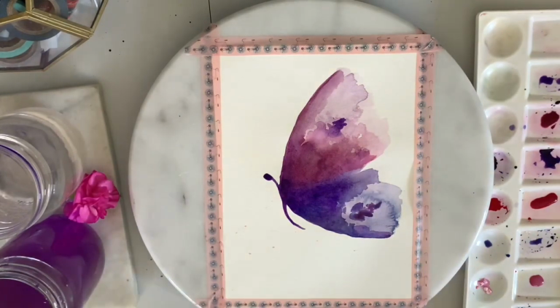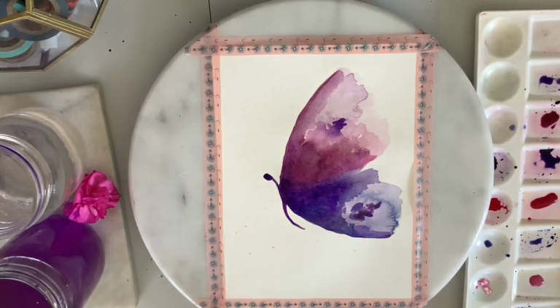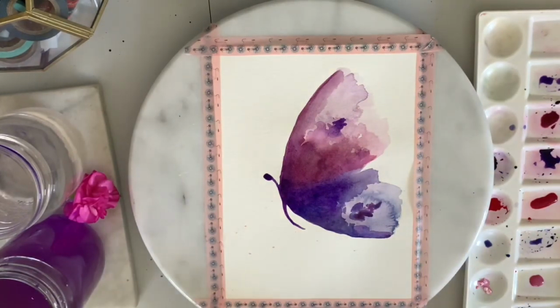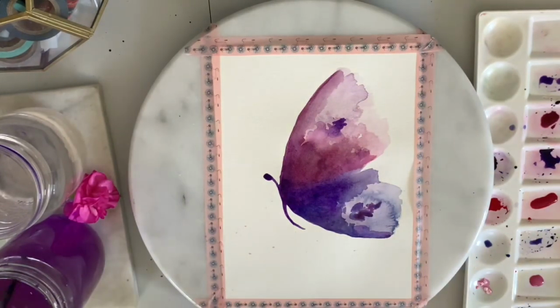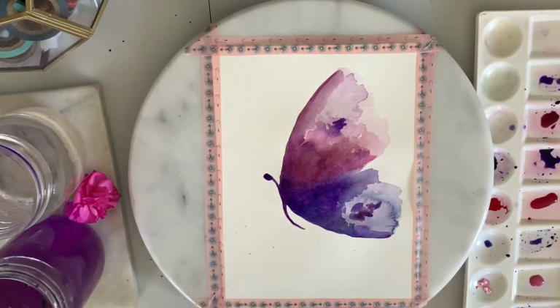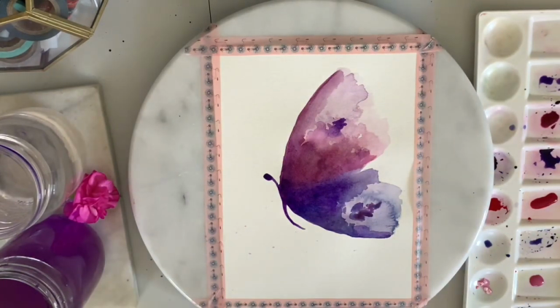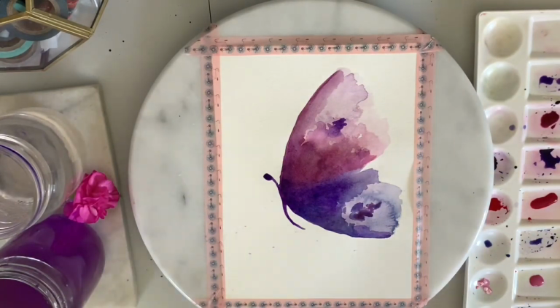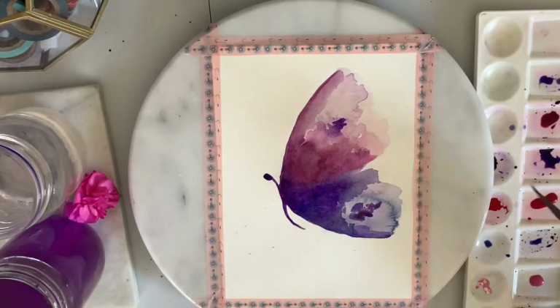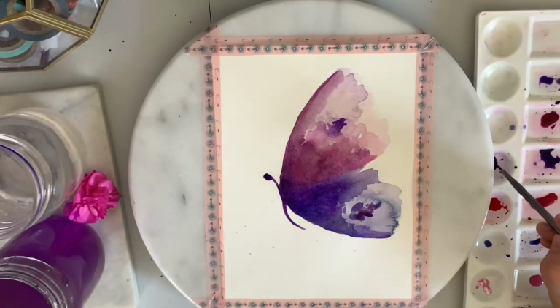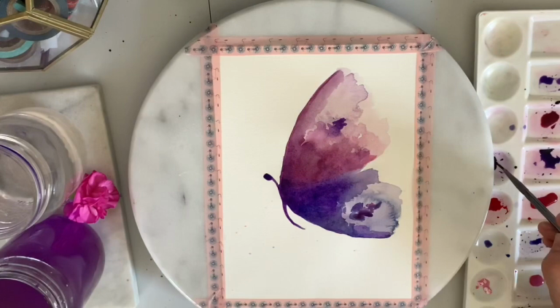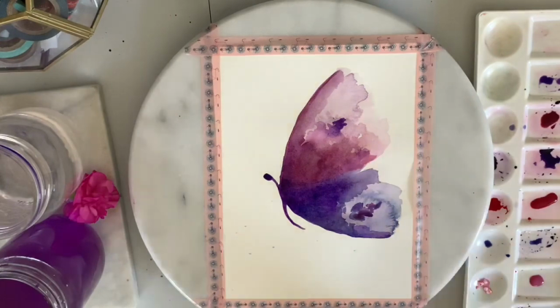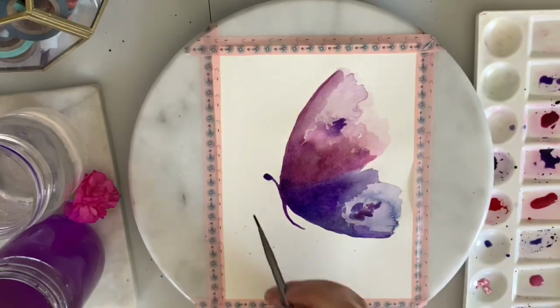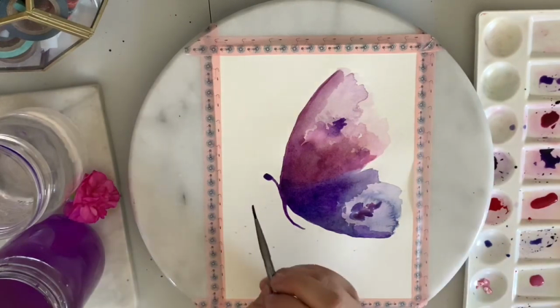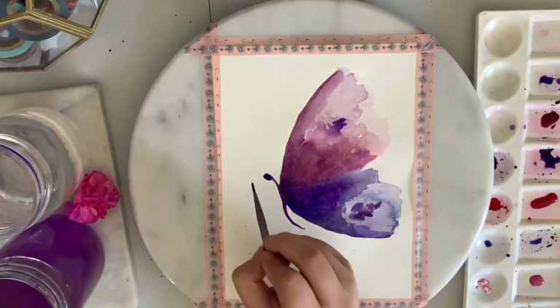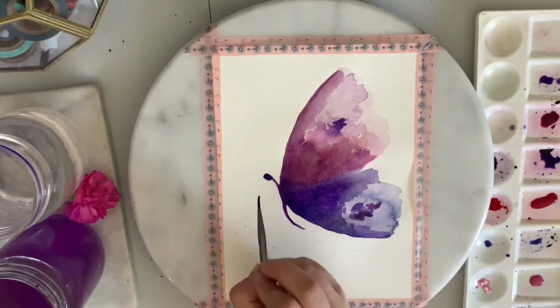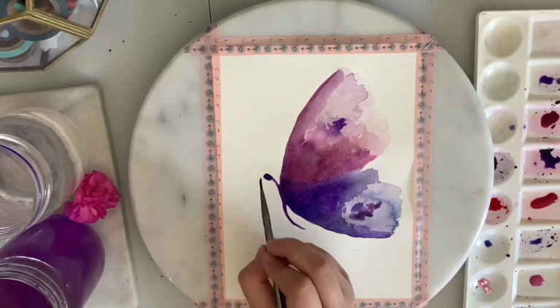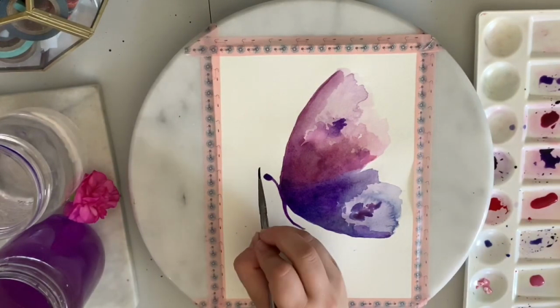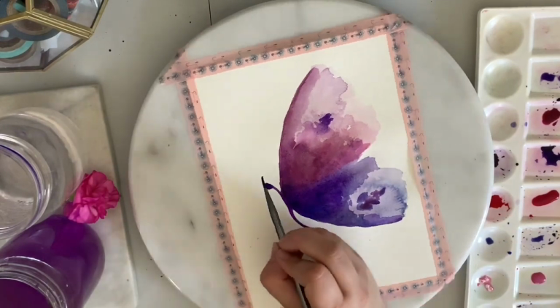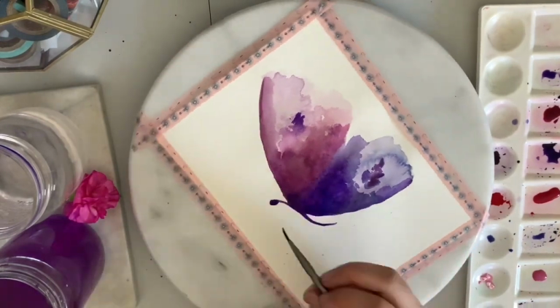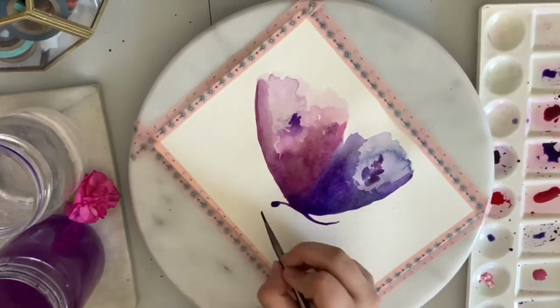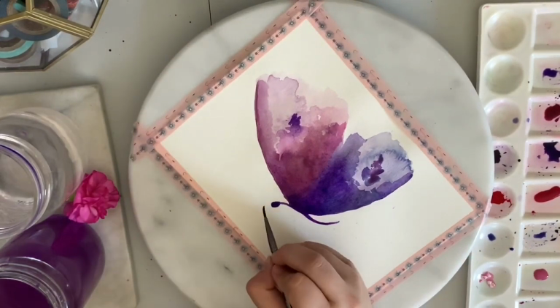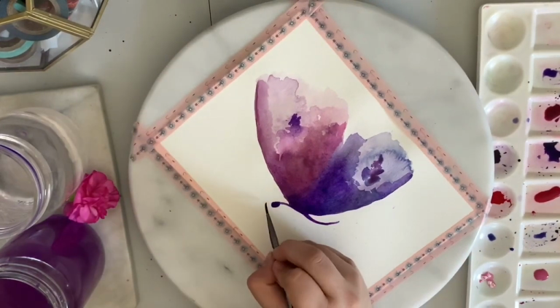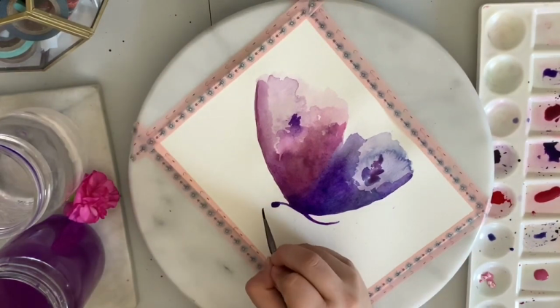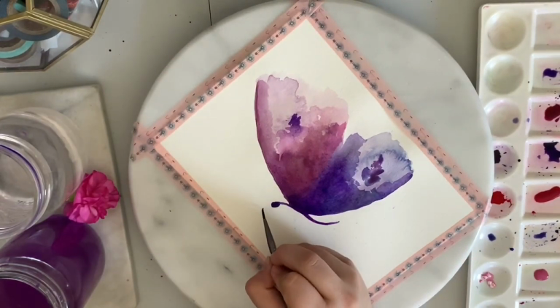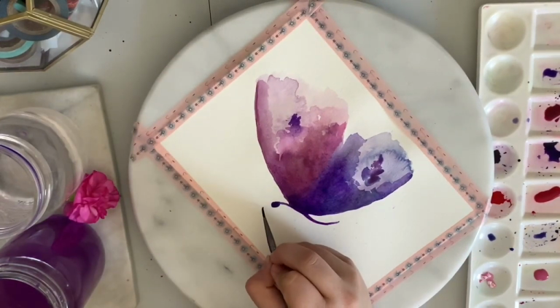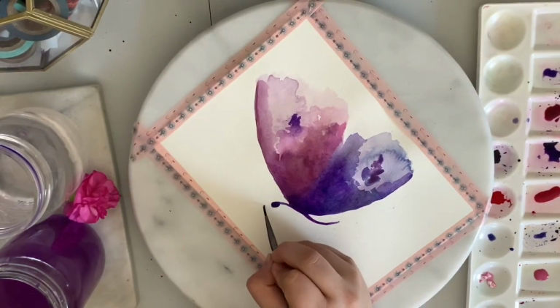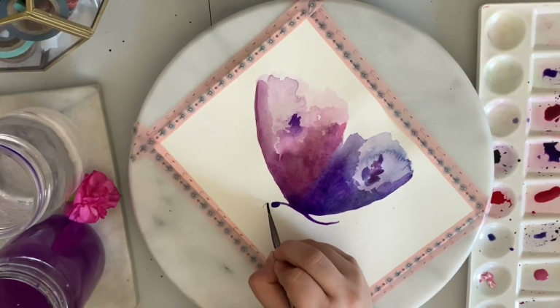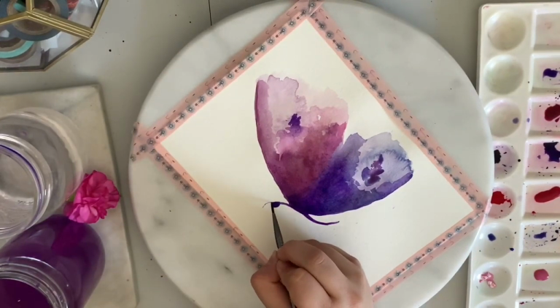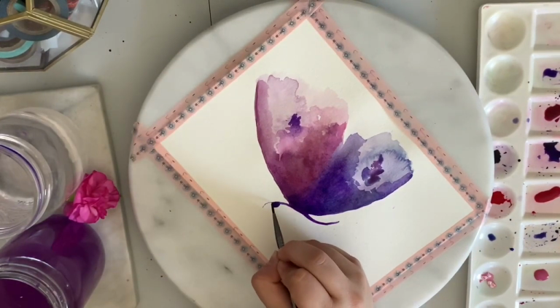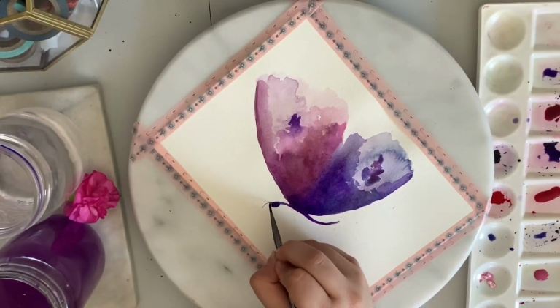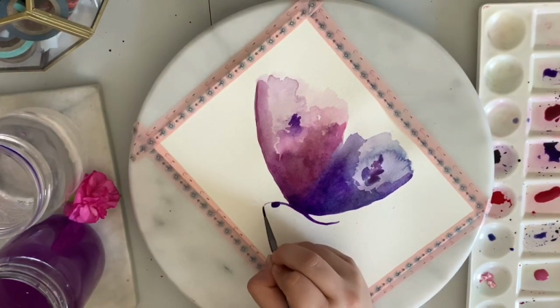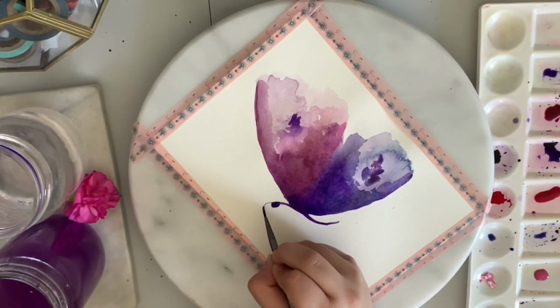I'm going in with a lighter shade for the wings and then adding in the antennas.